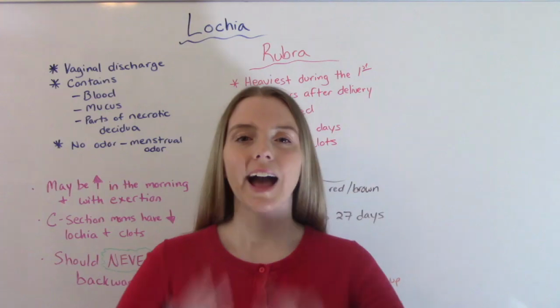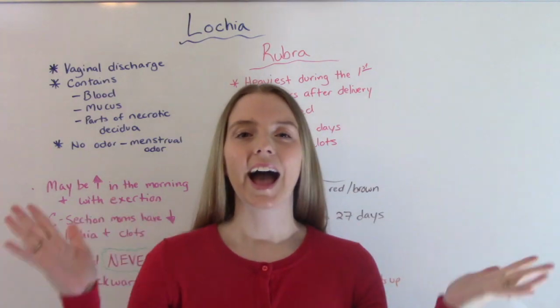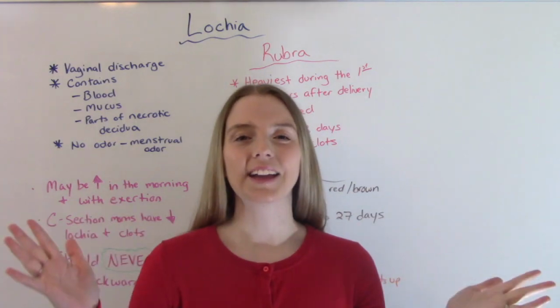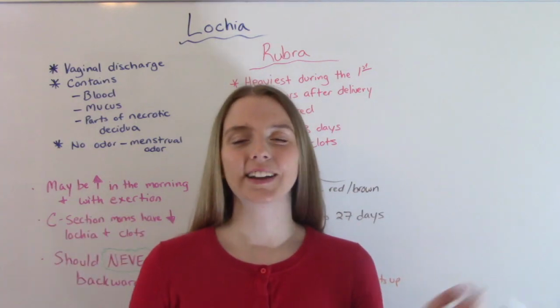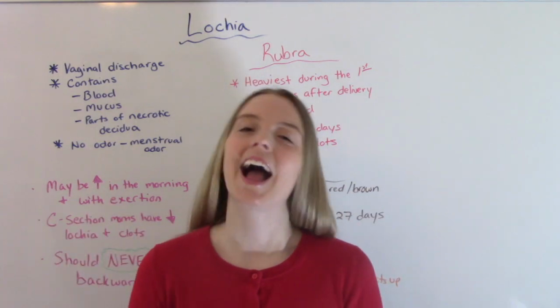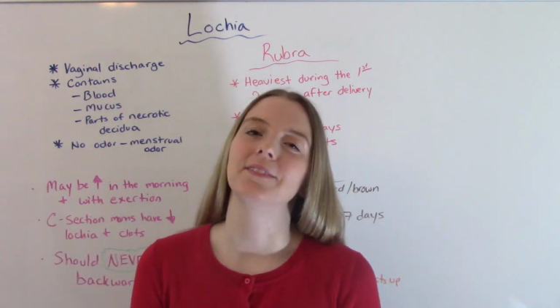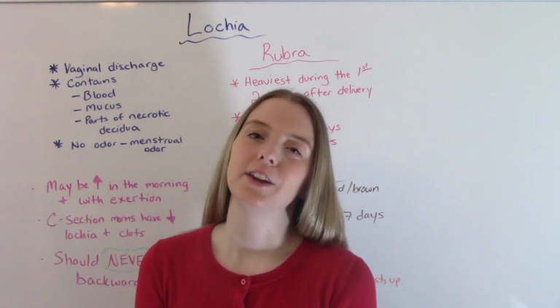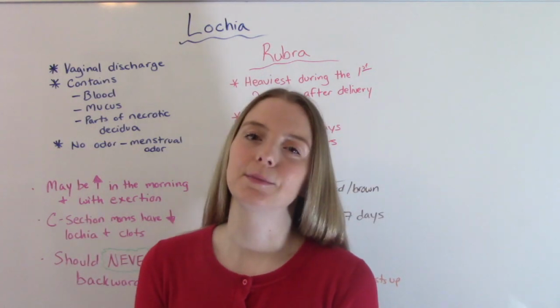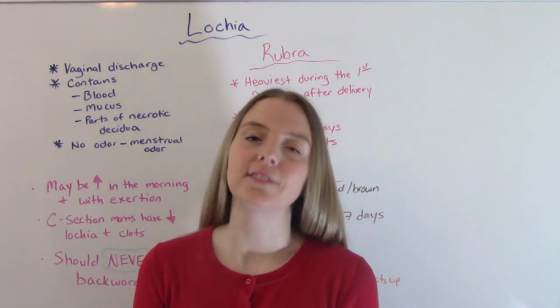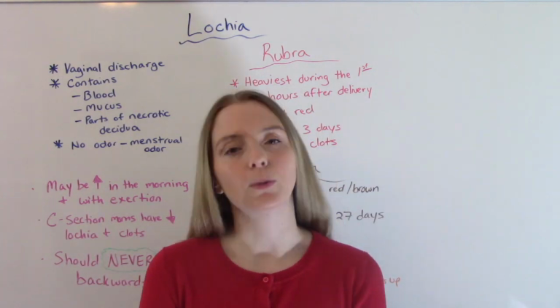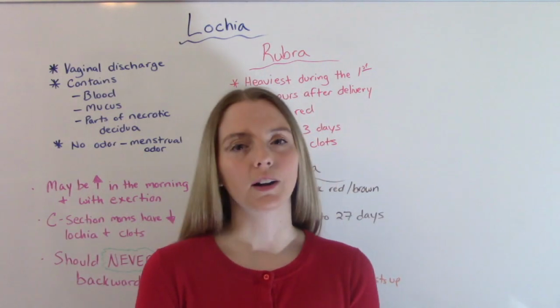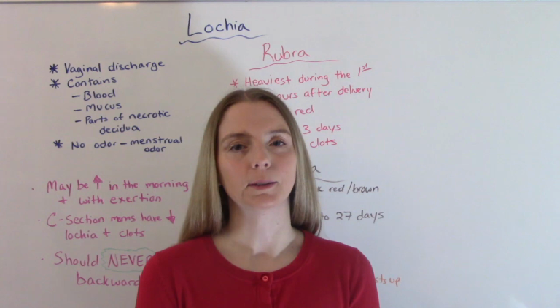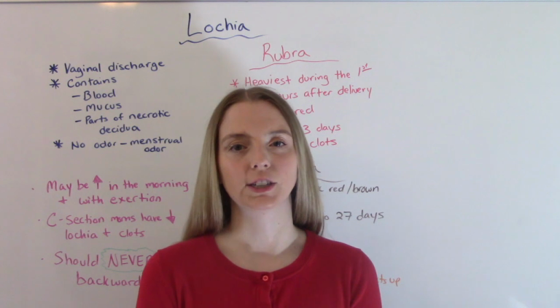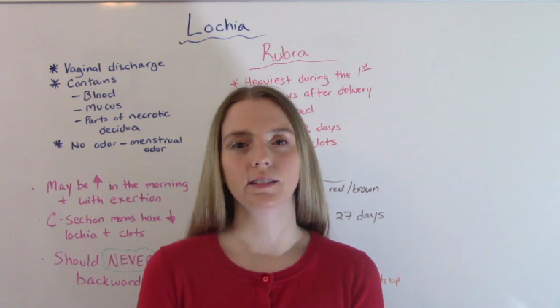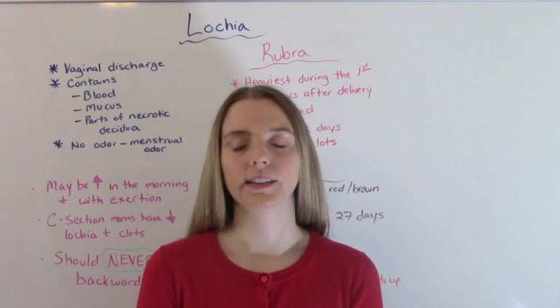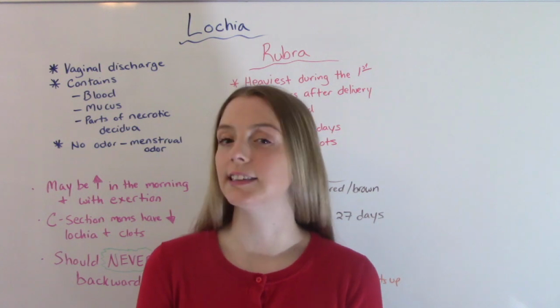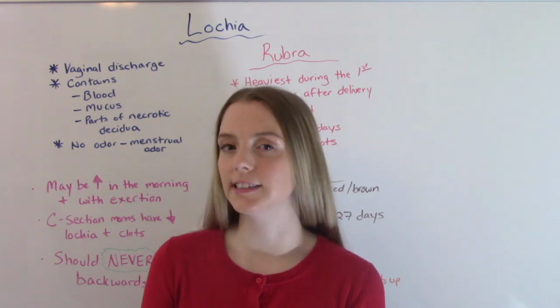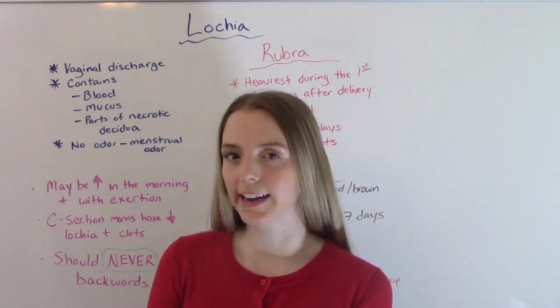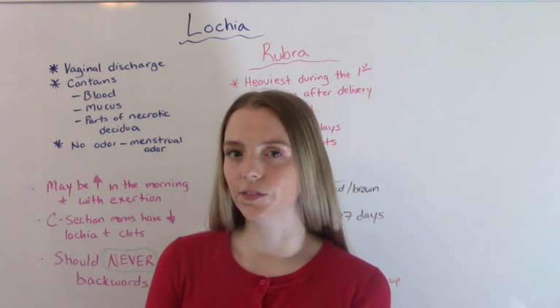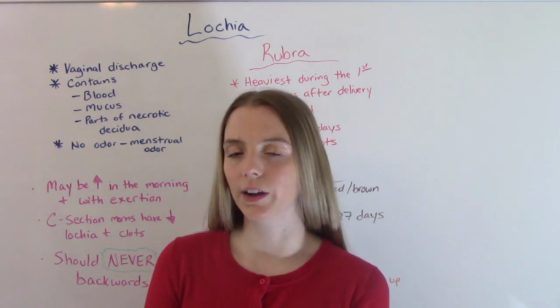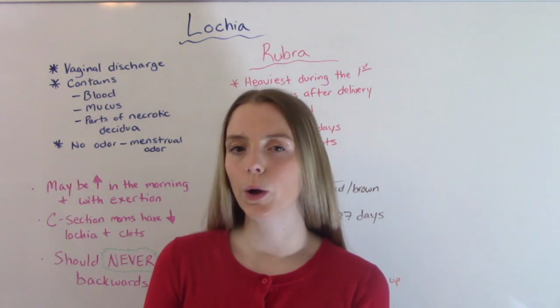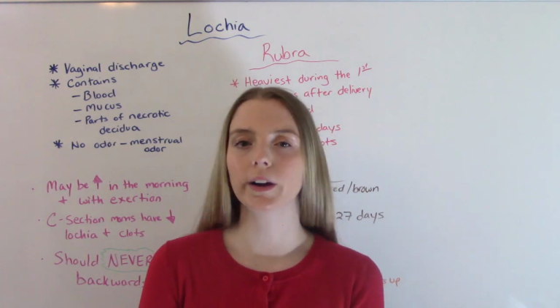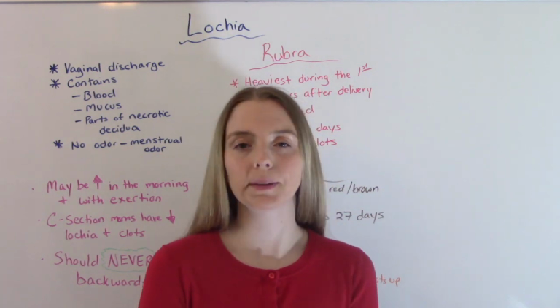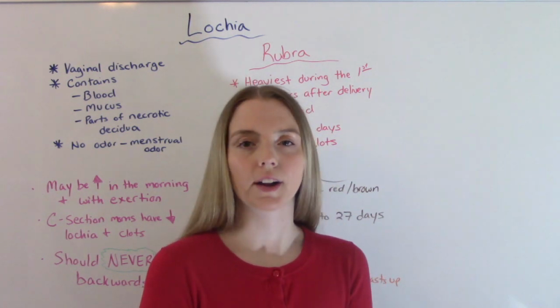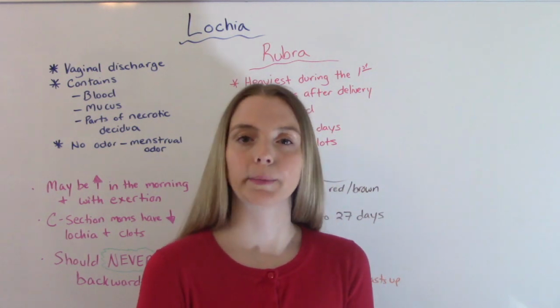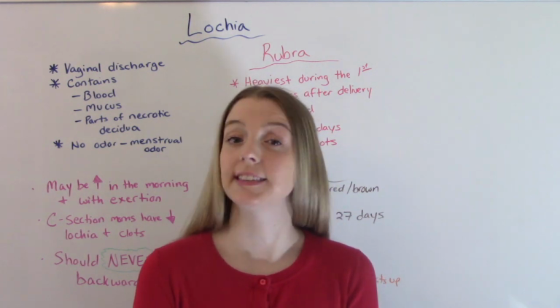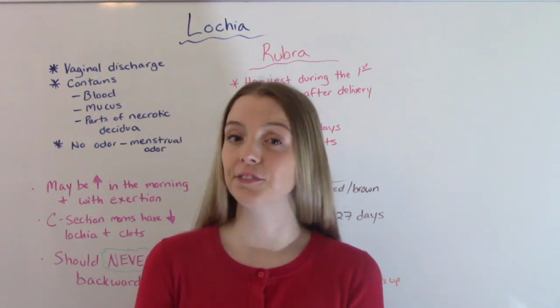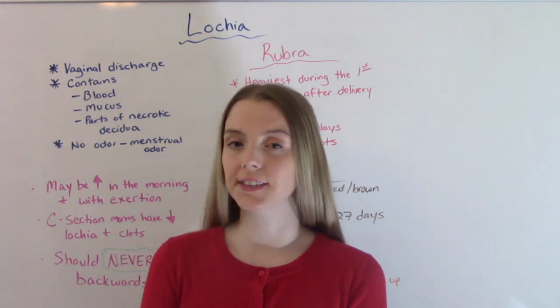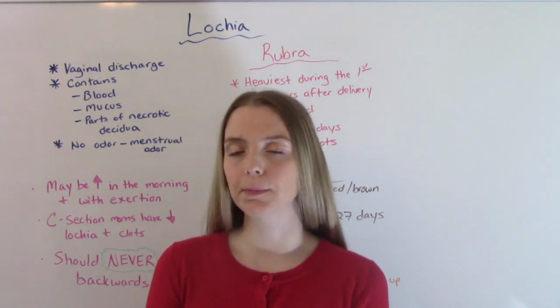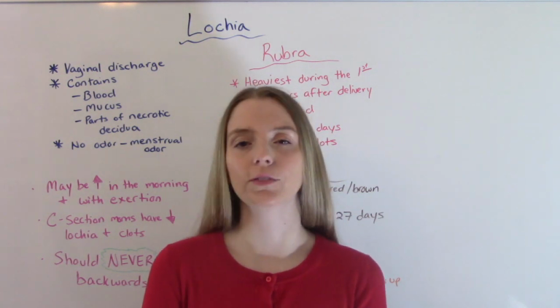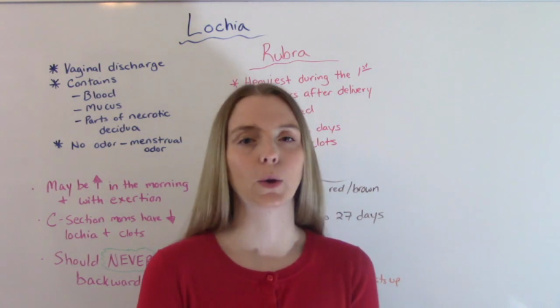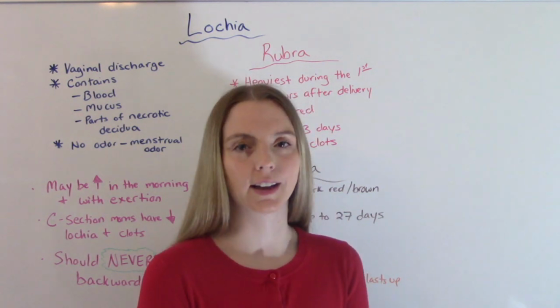Hi everybody, I am That Nursing Prop and welcome to my channel. In today's video we're going to be talking about the different types of lochia.